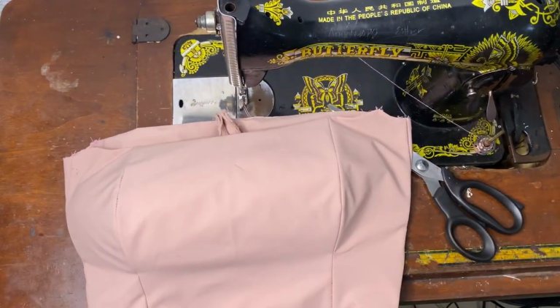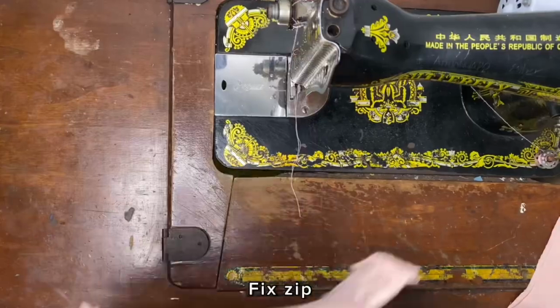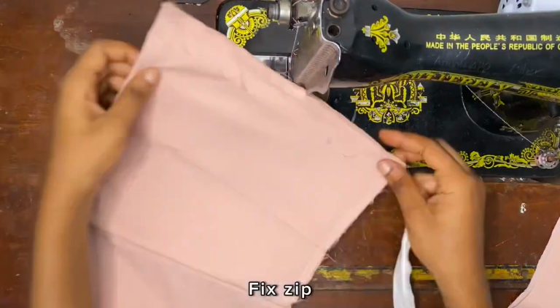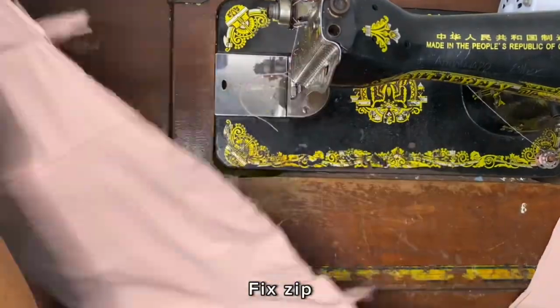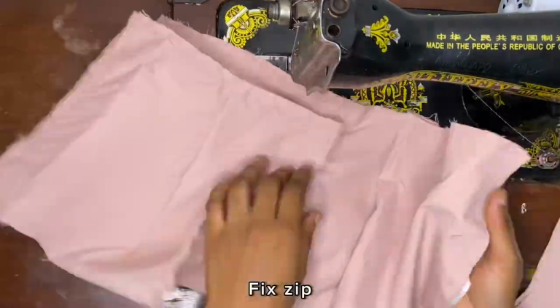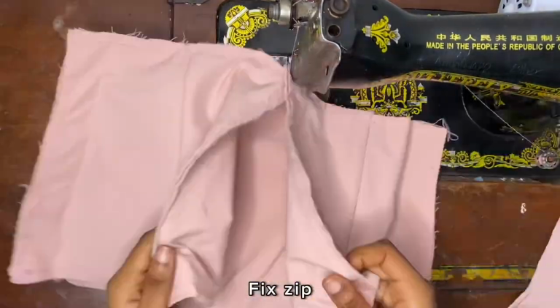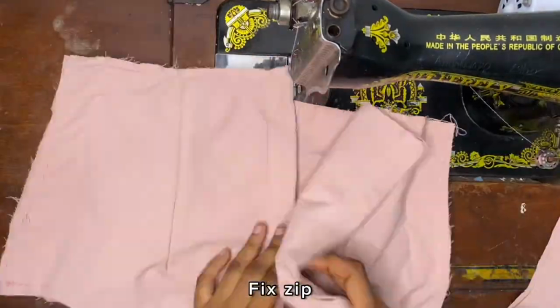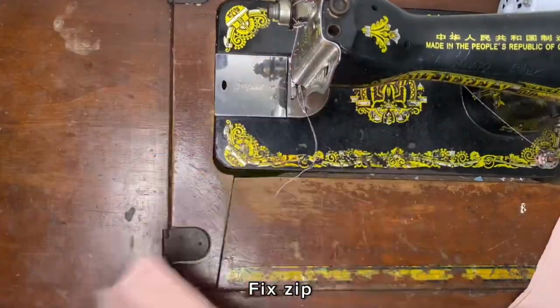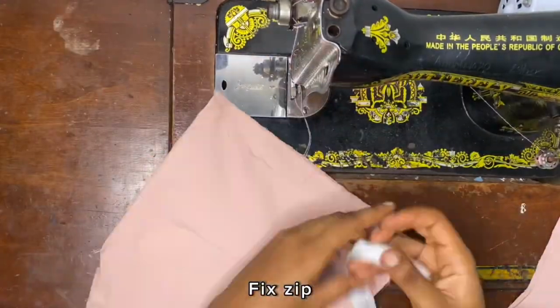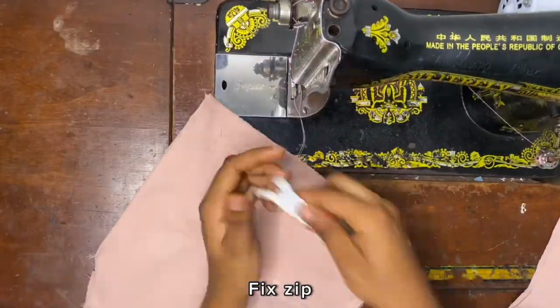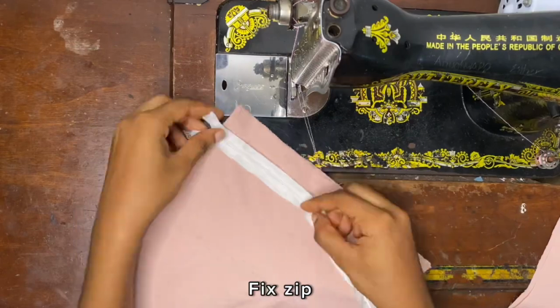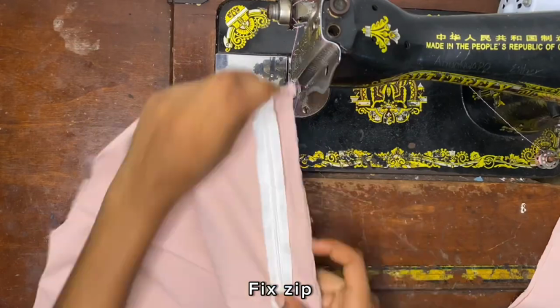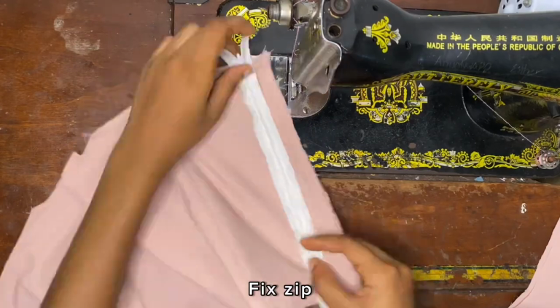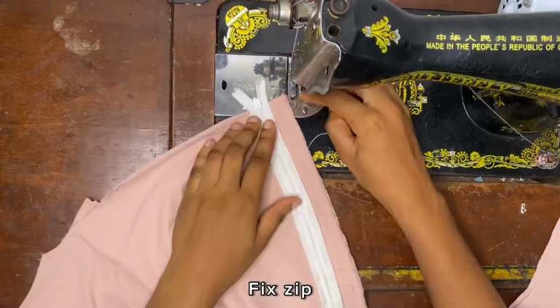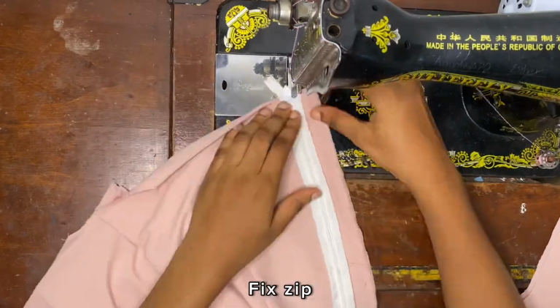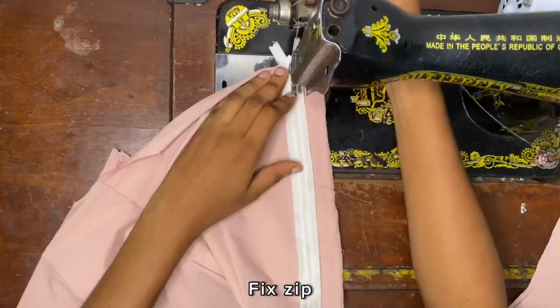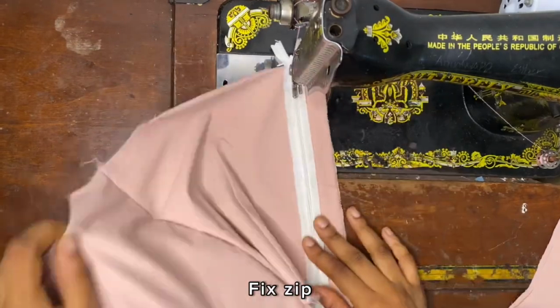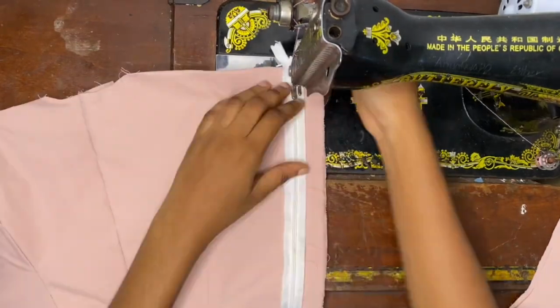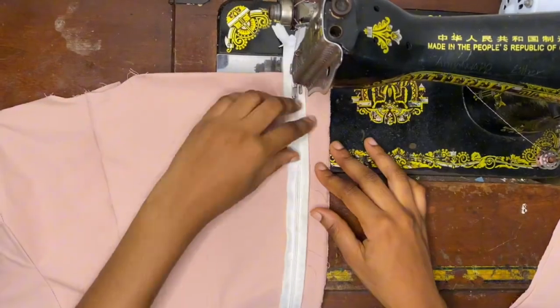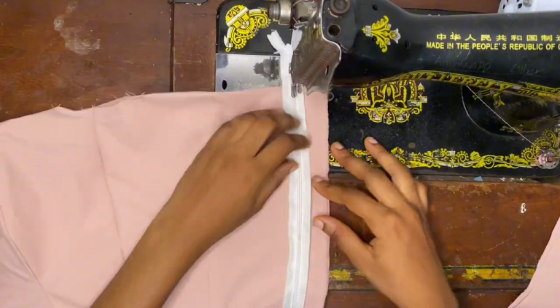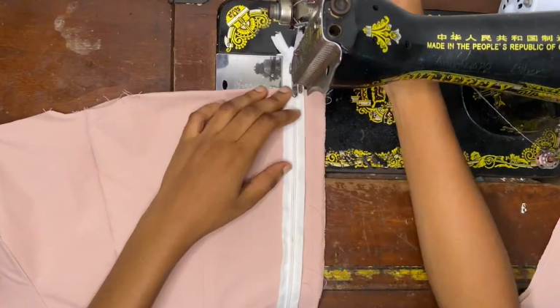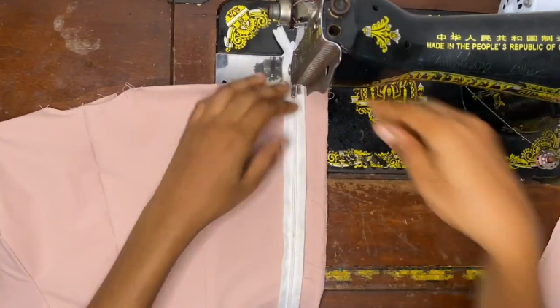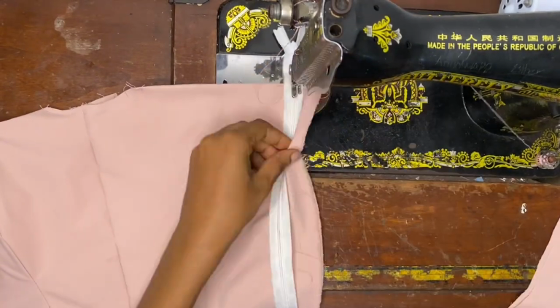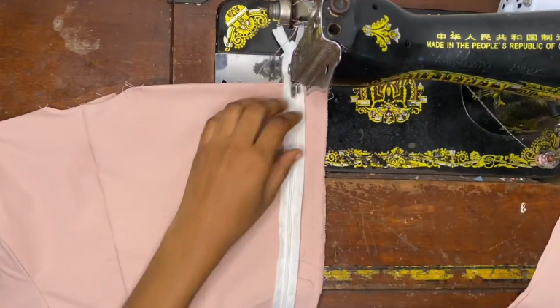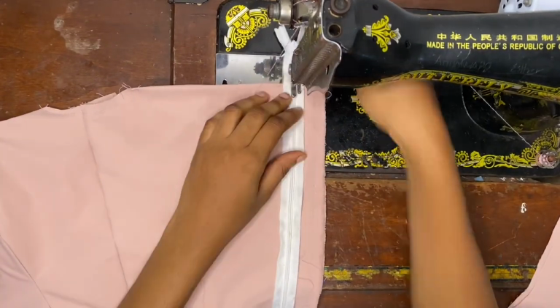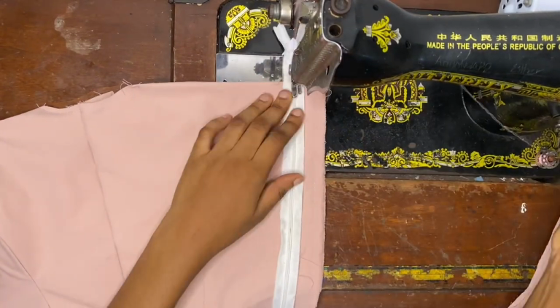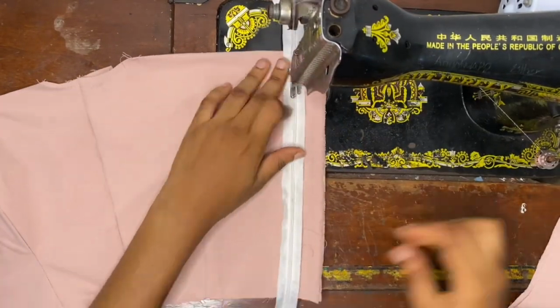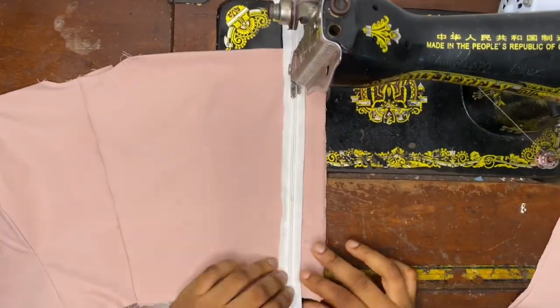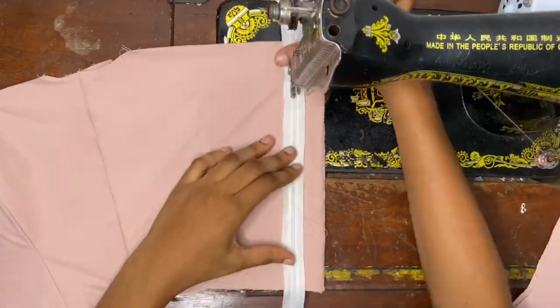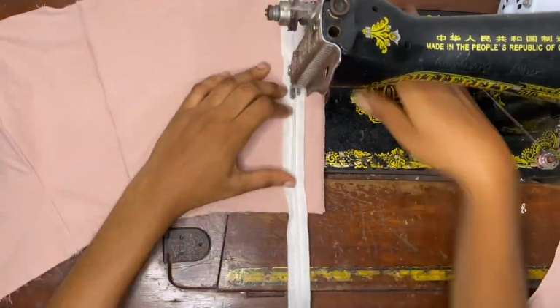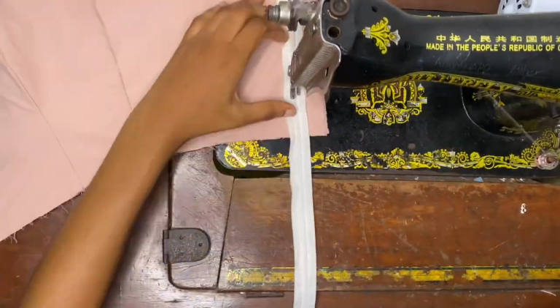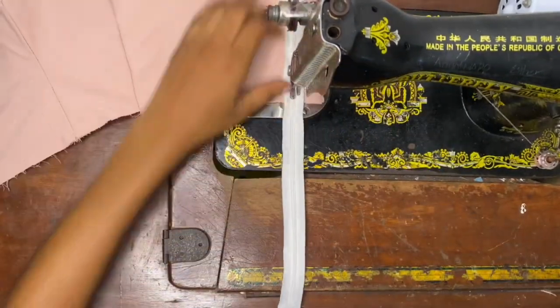After joining the sides I'm going to go ahead to open up the stitch and then fix my zip.